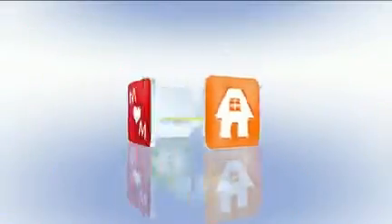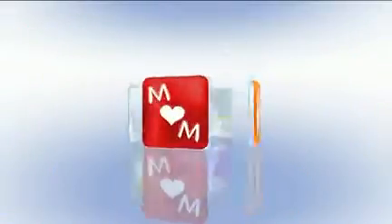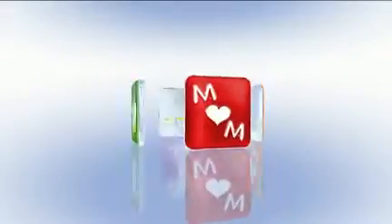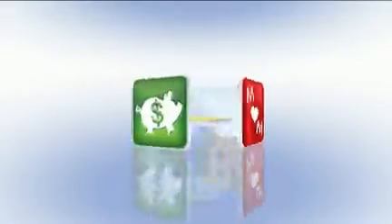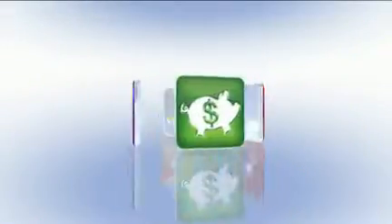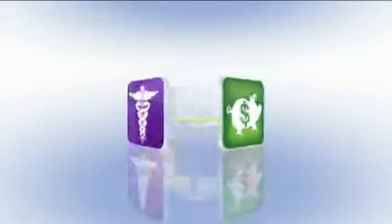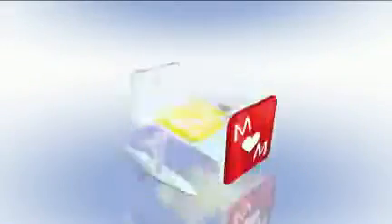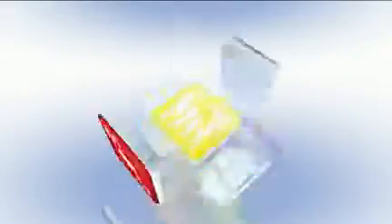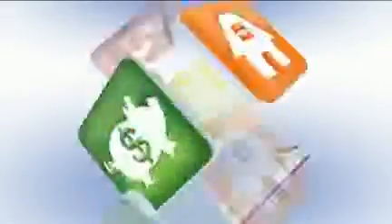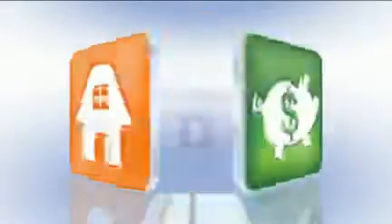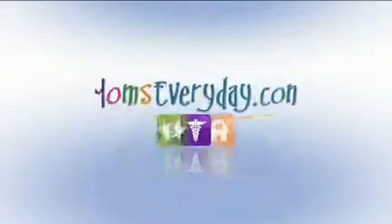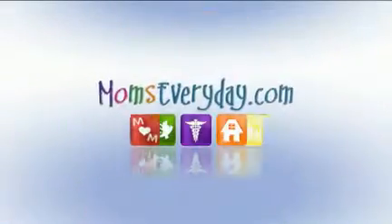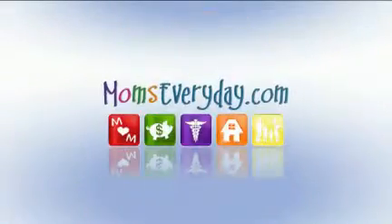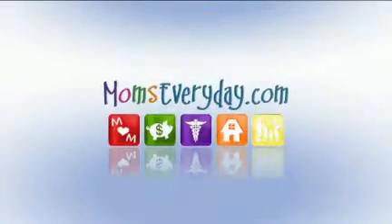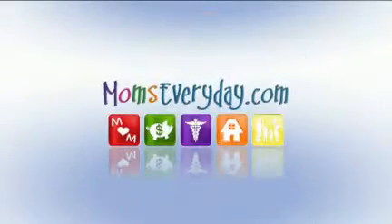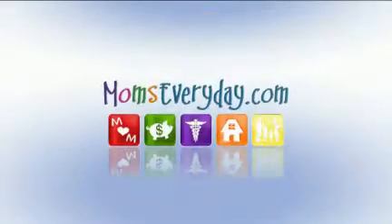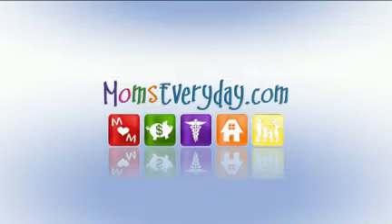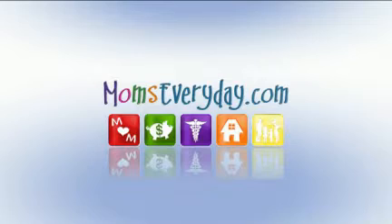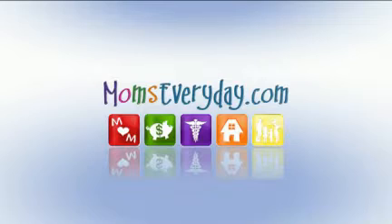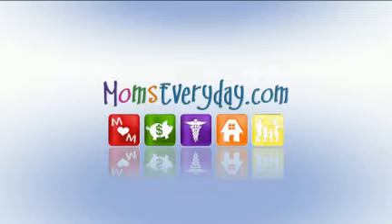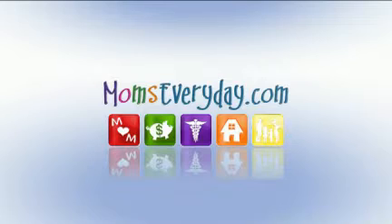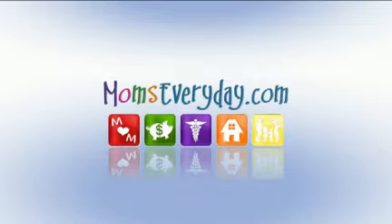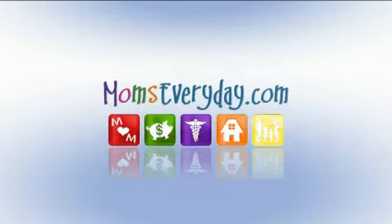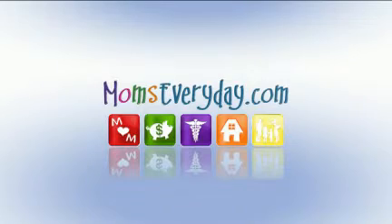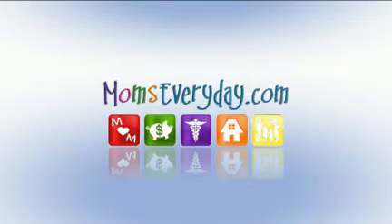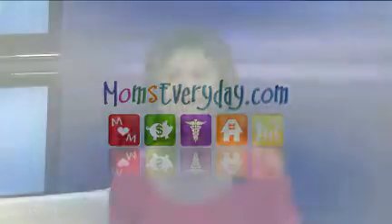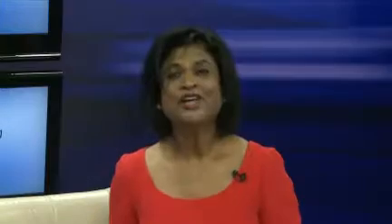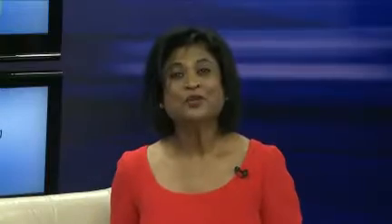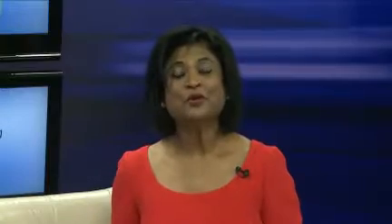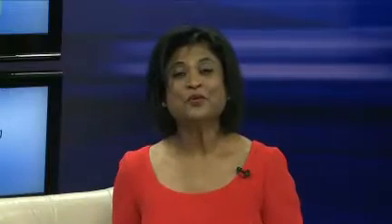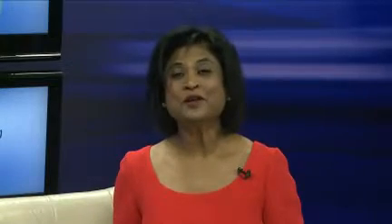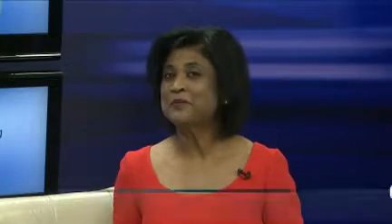Moms Every Day, brought to you by the partners of MomsEveryDay.com. Good morning and welcome.